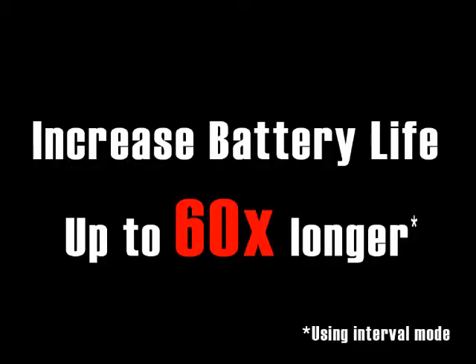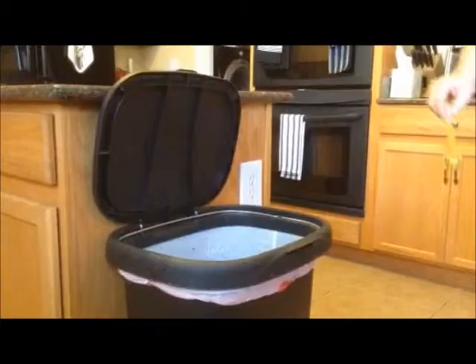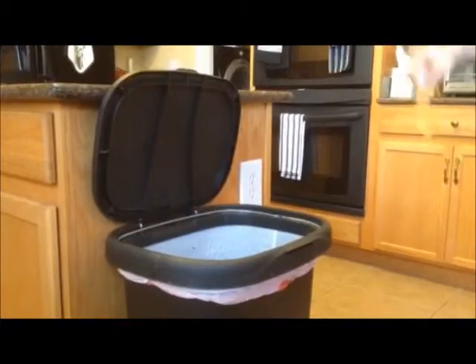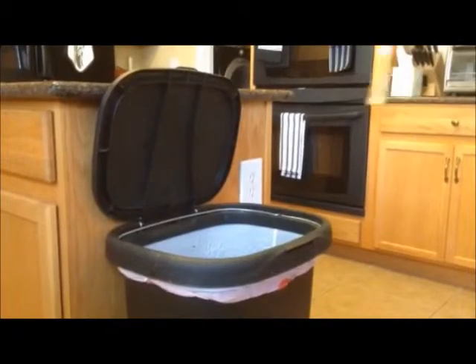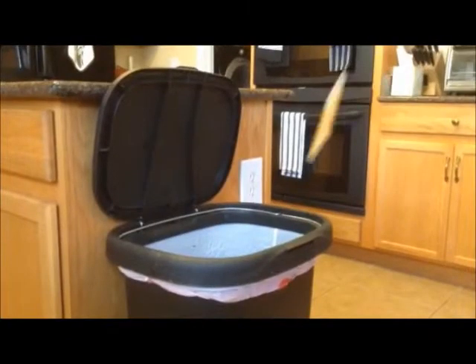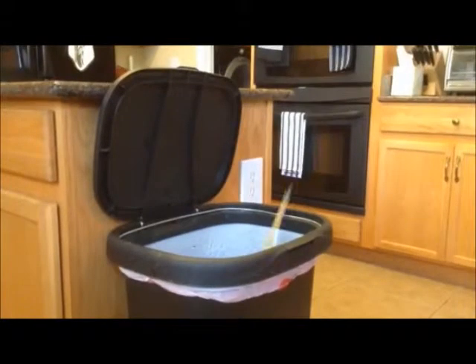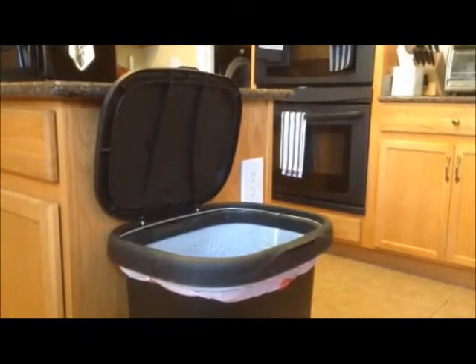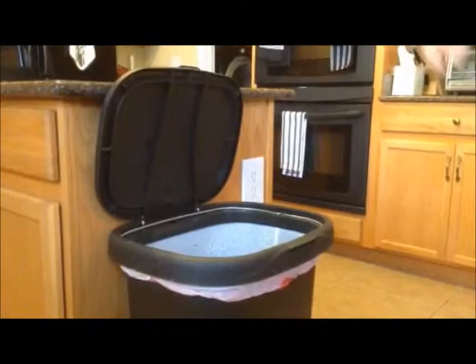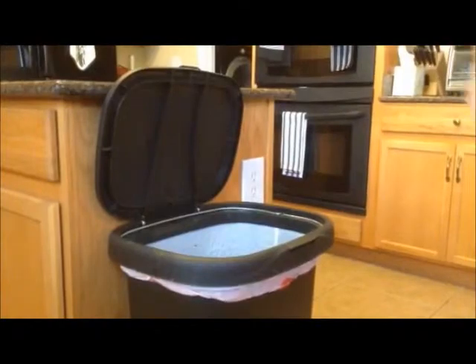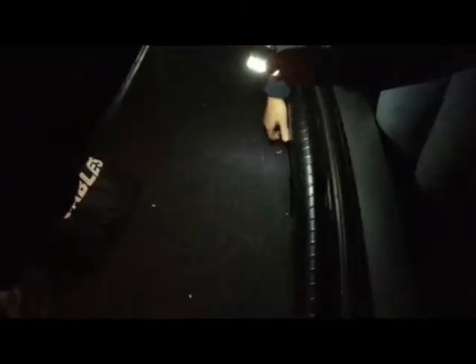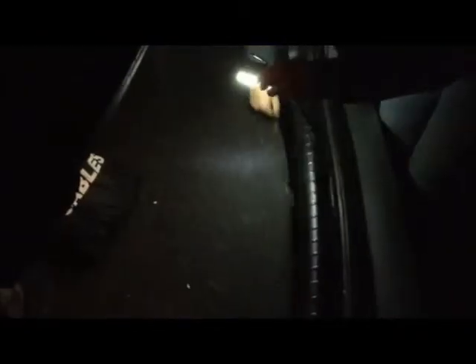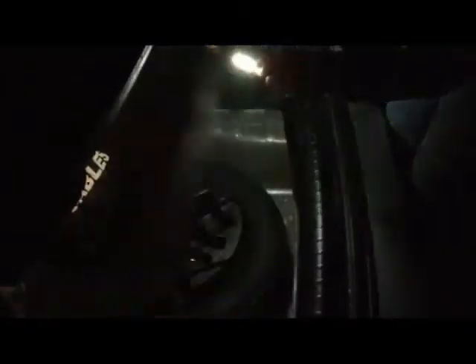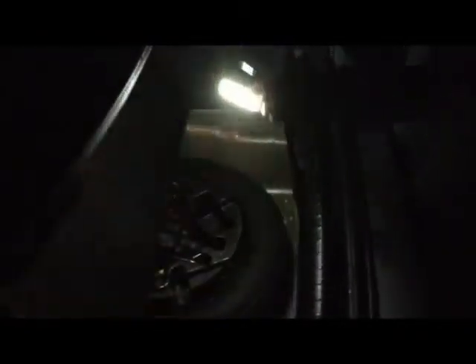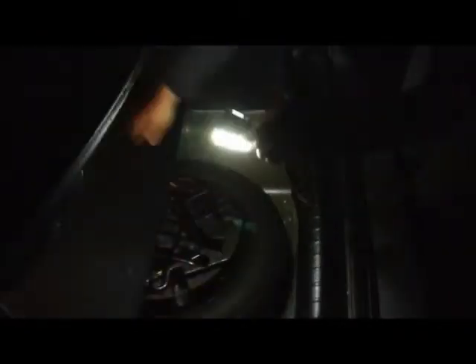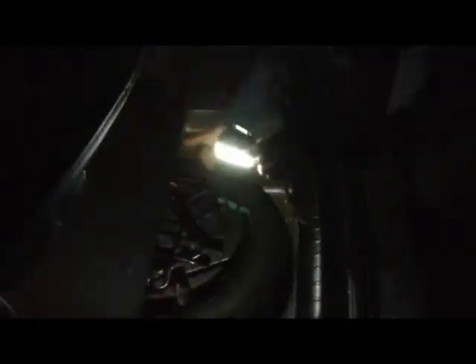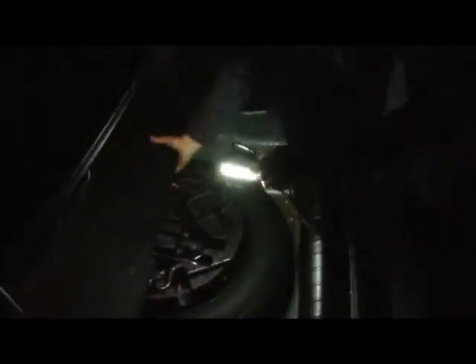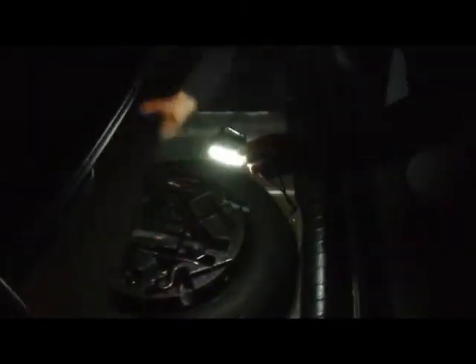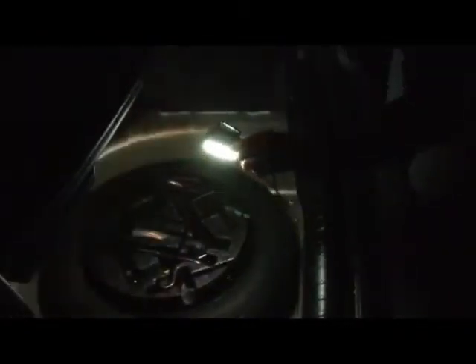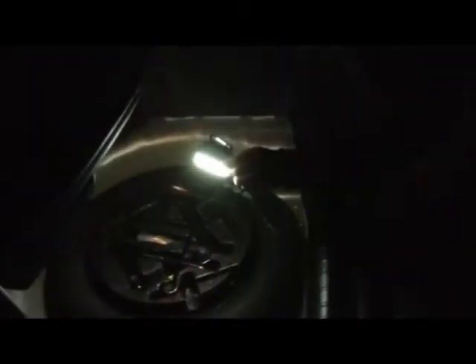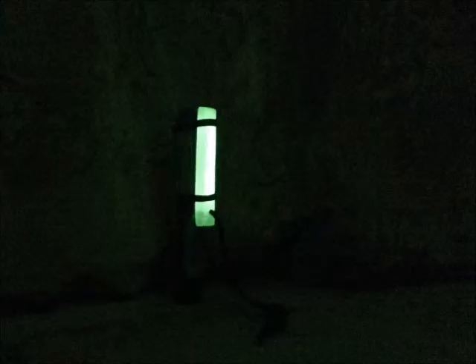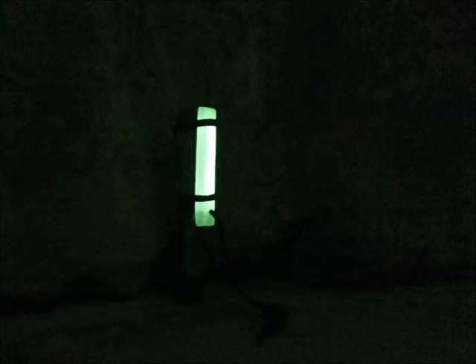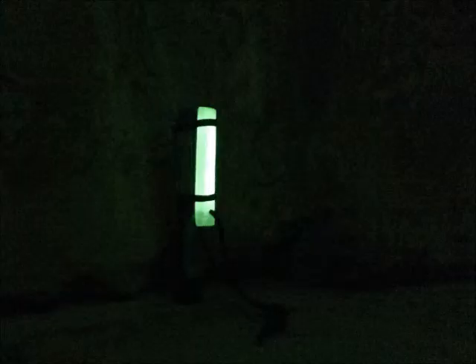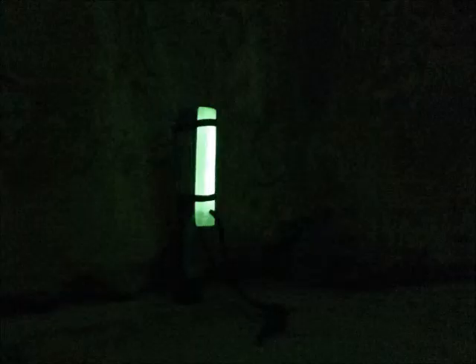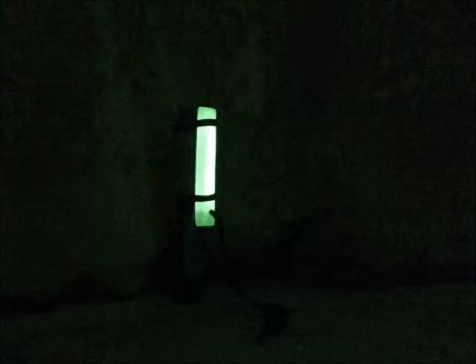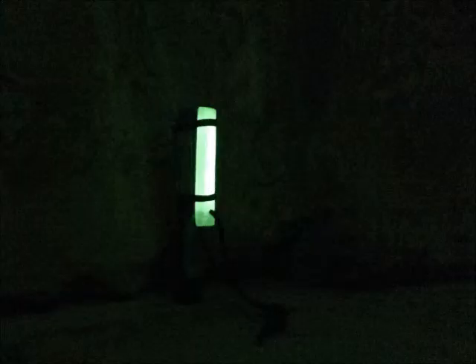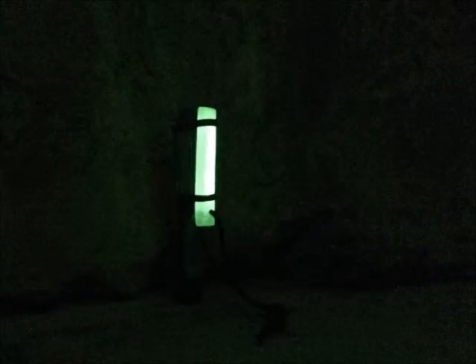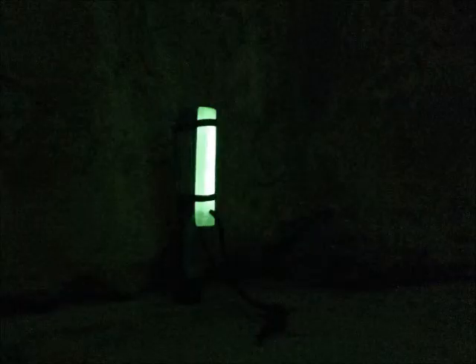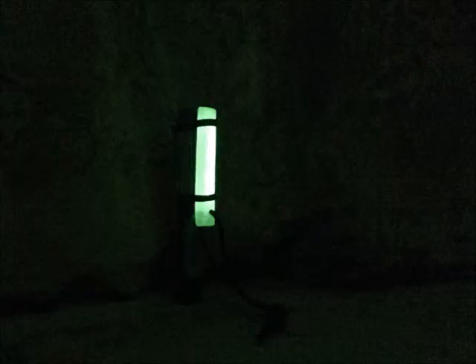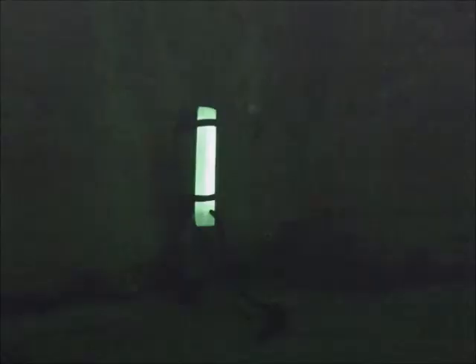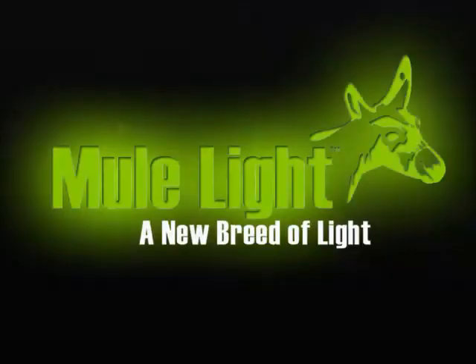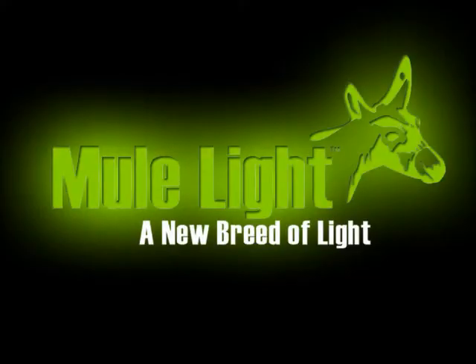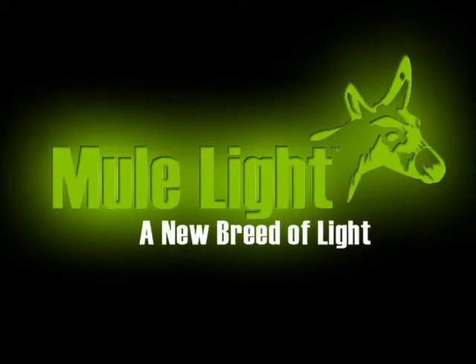Quit throwing away glow sticks and batteries. The Mule Light is a flashlight and a glow stick. Have it all.